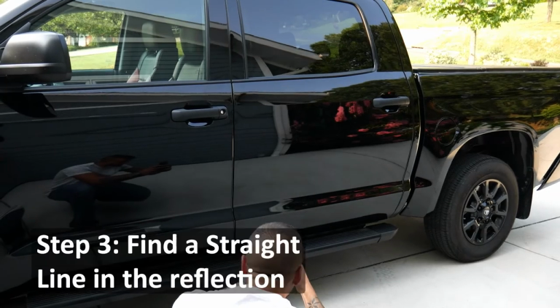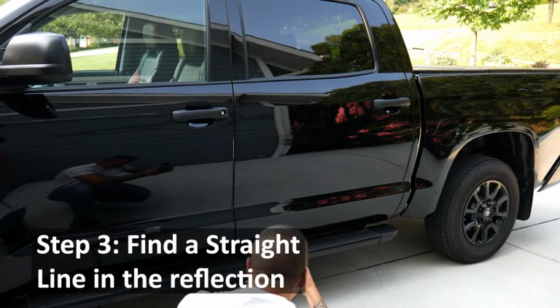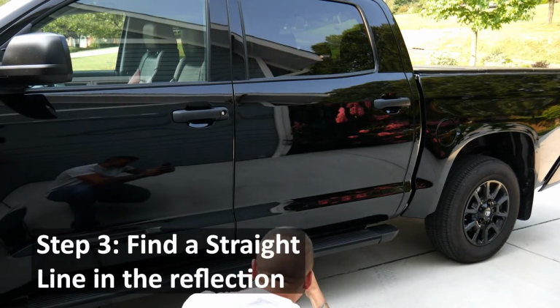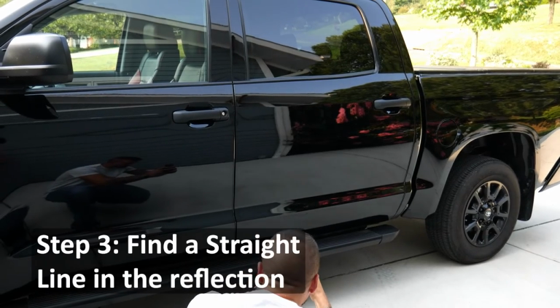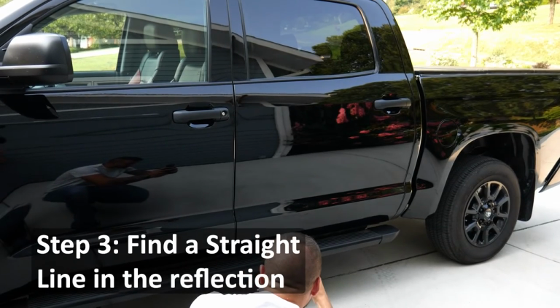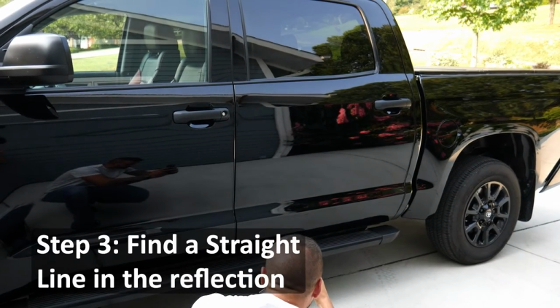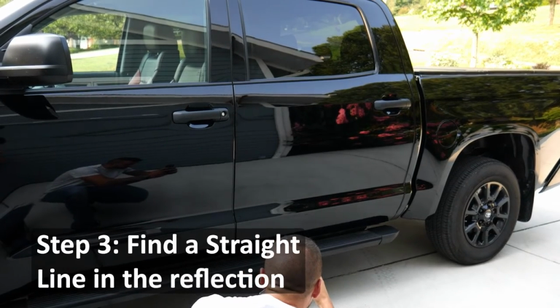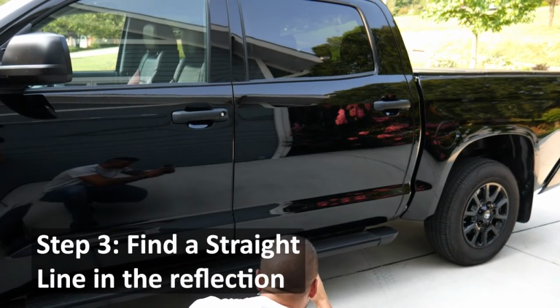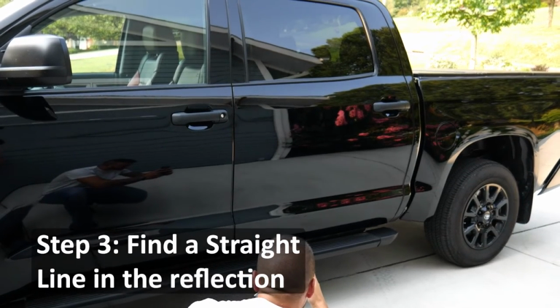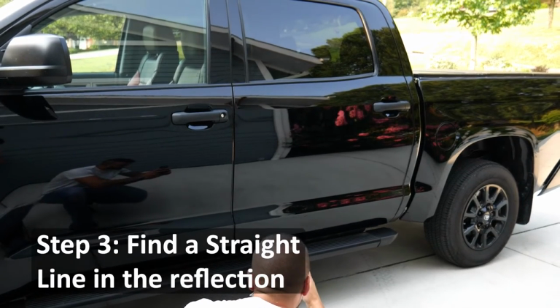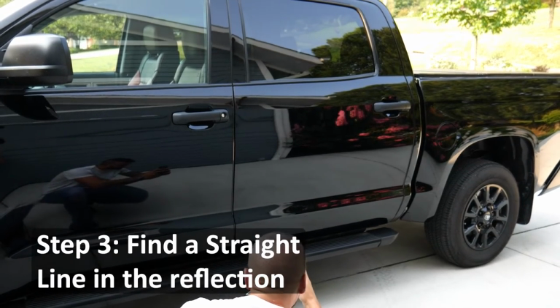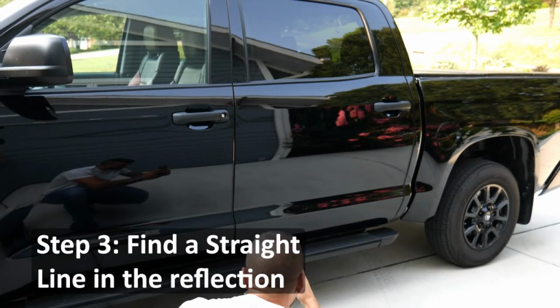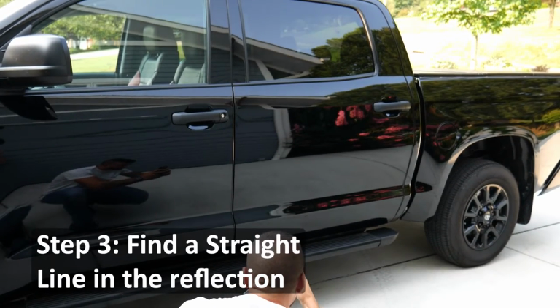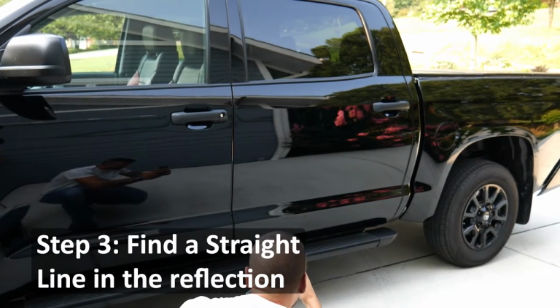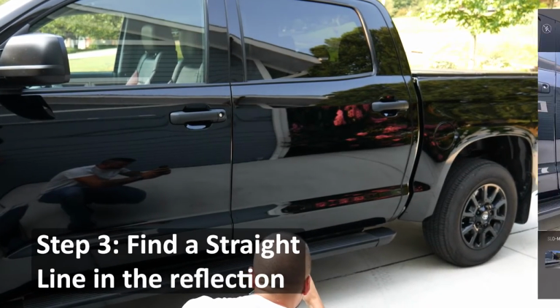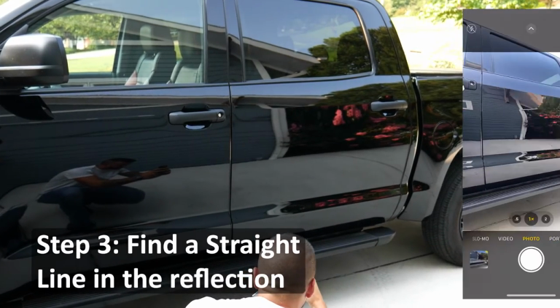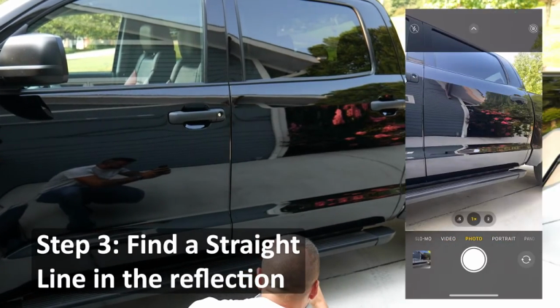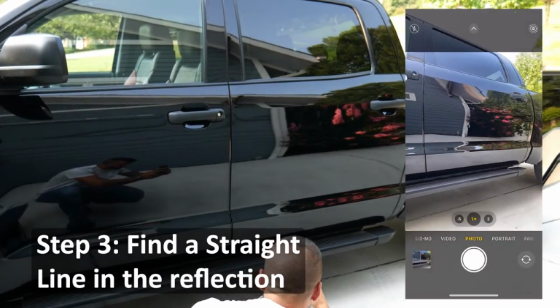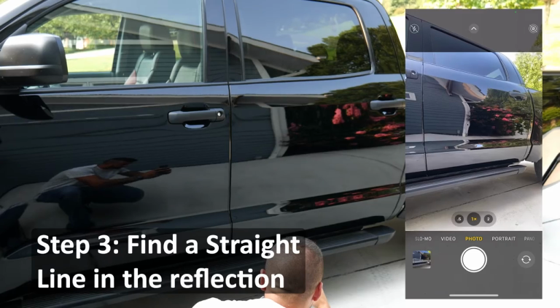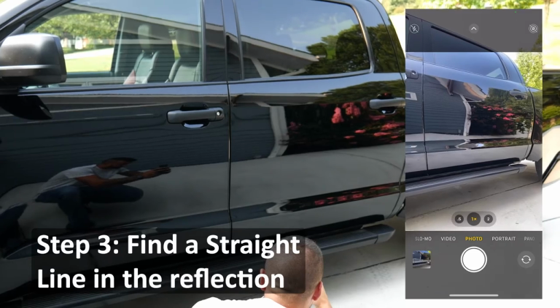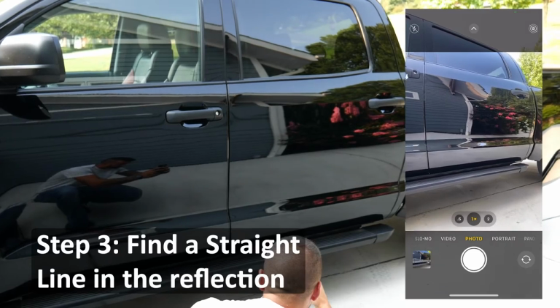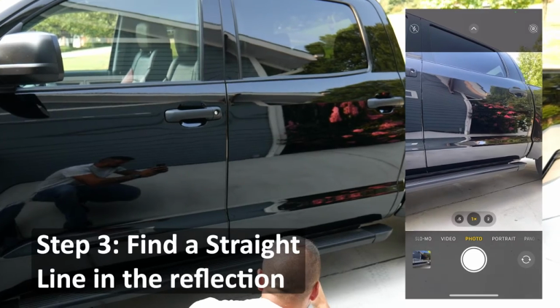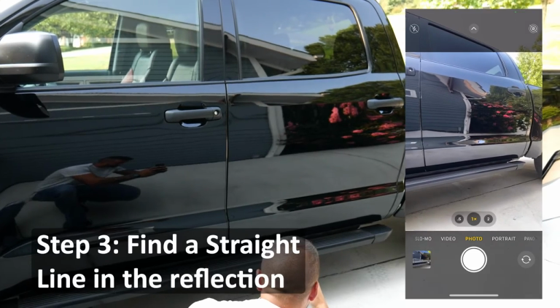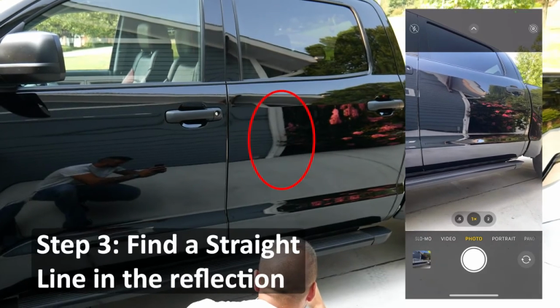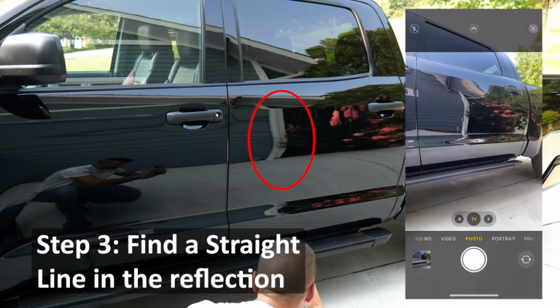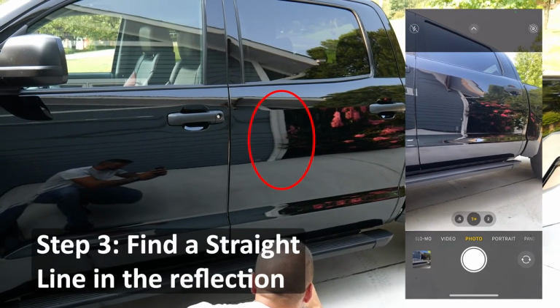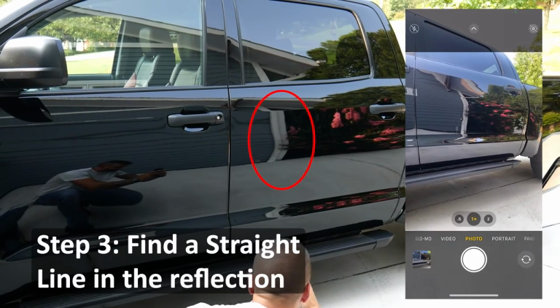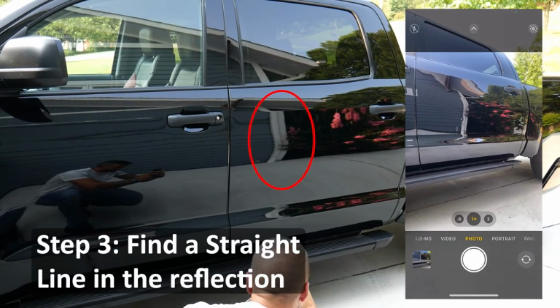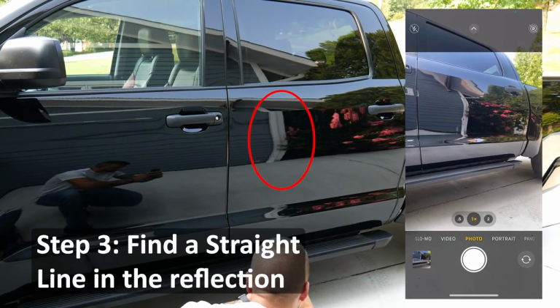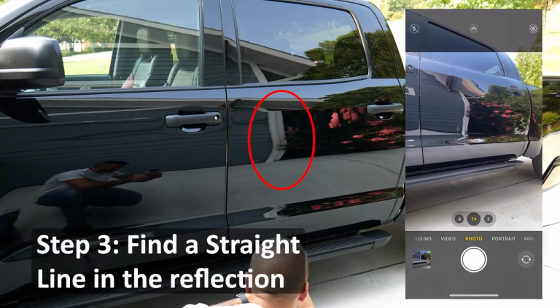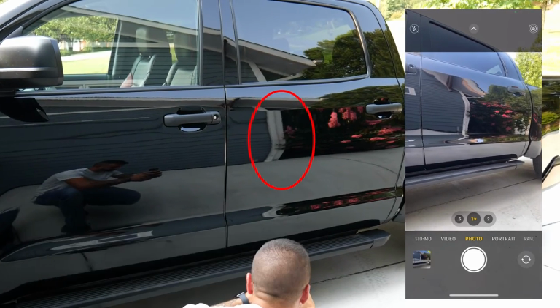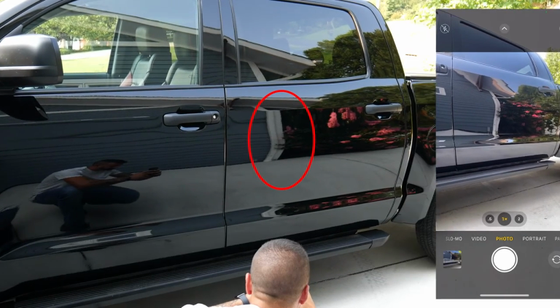Step 3: Find a straight line in the reflection and center the dent on that, just like the downspout on this house.